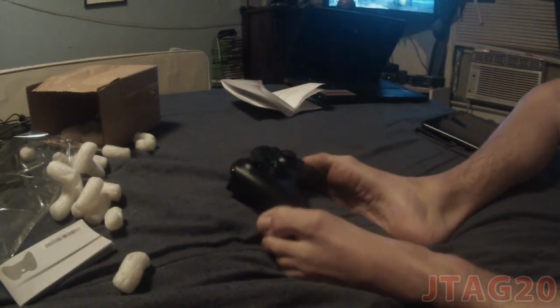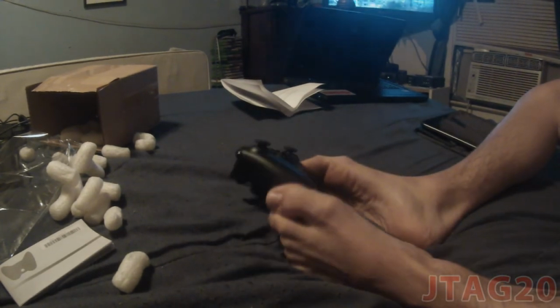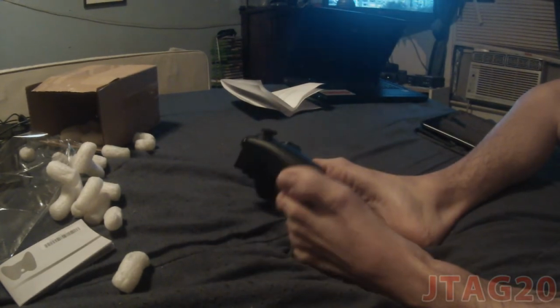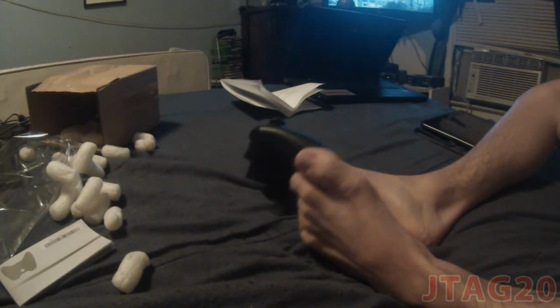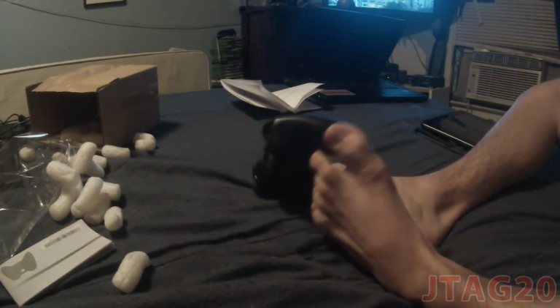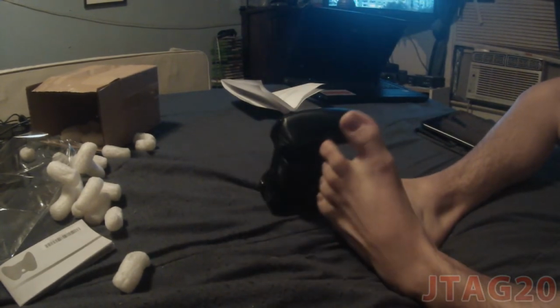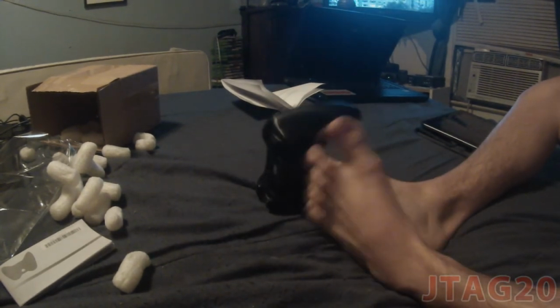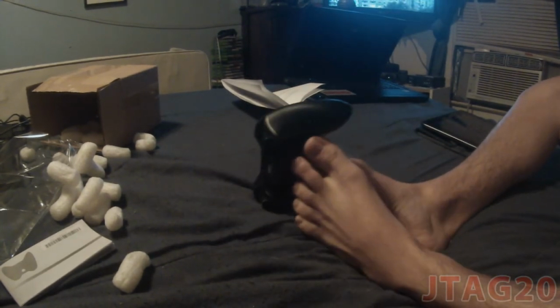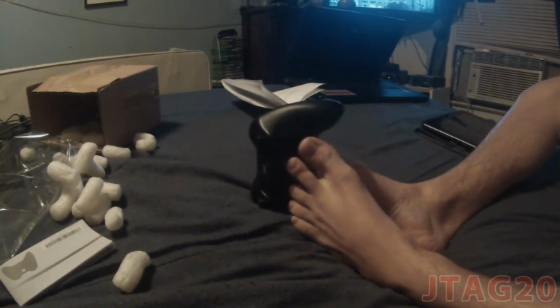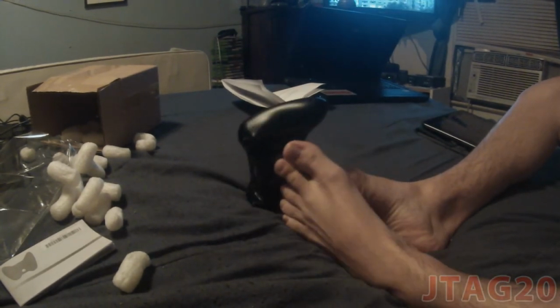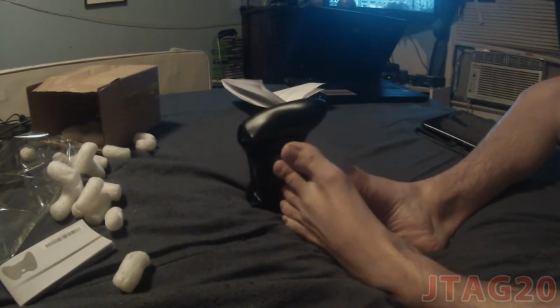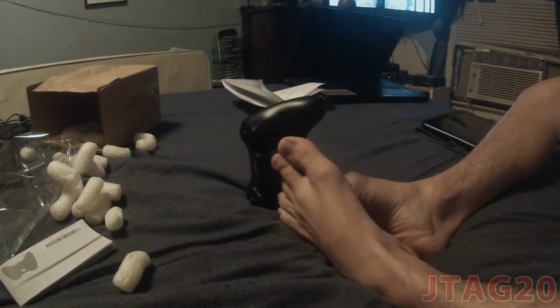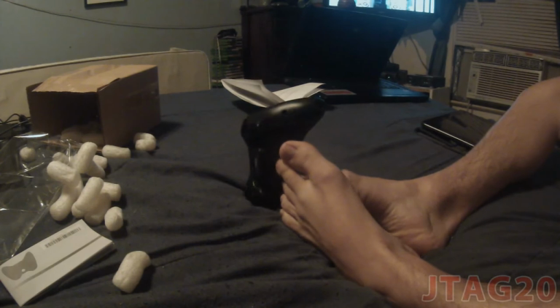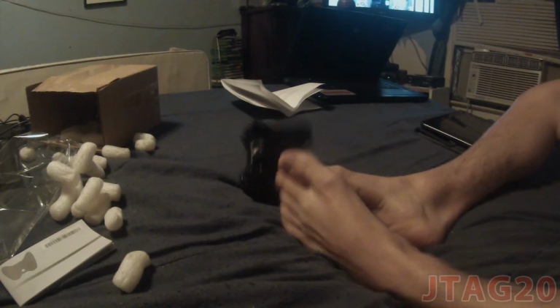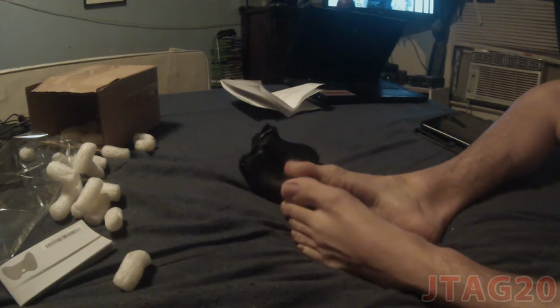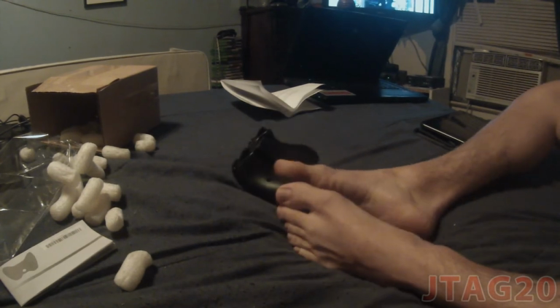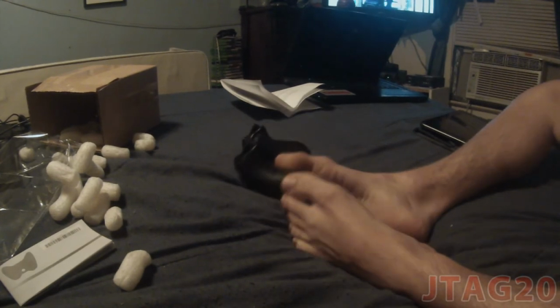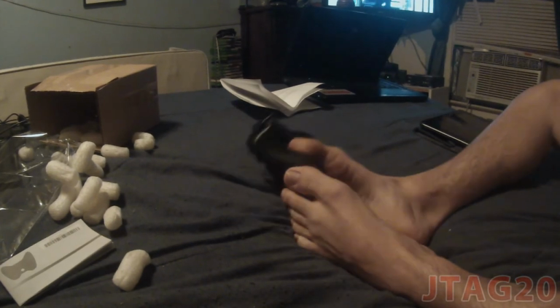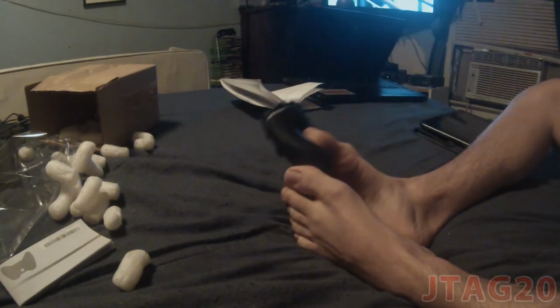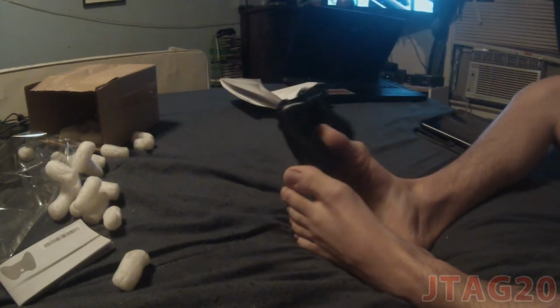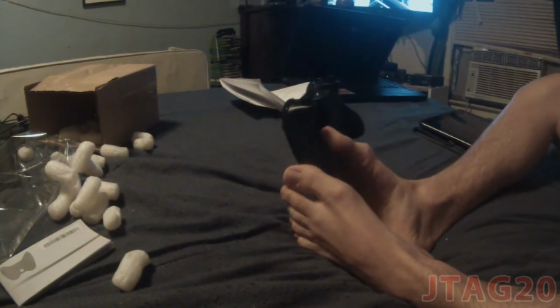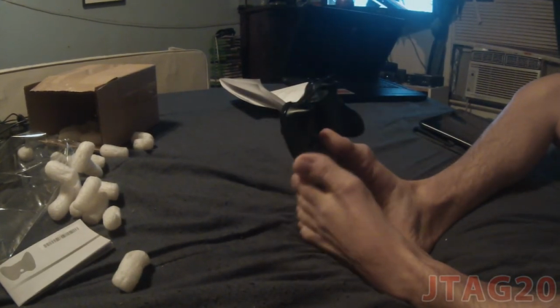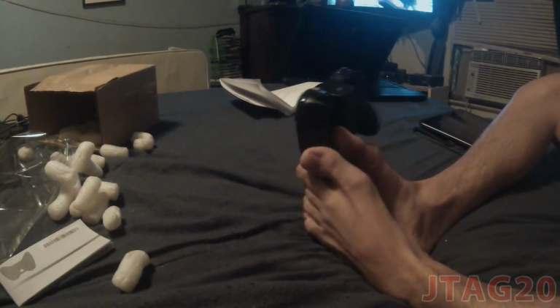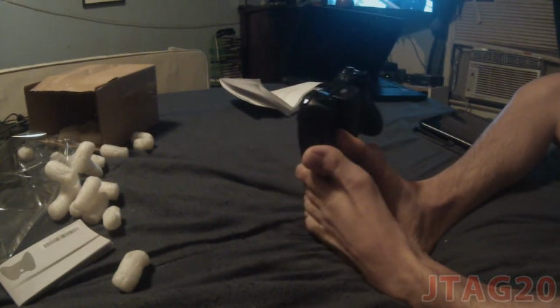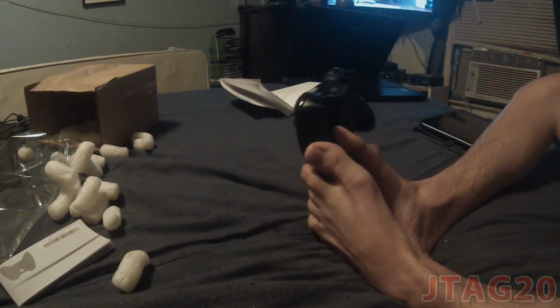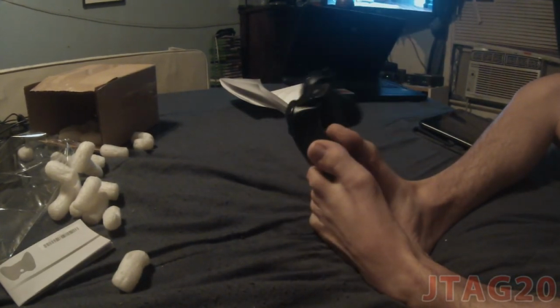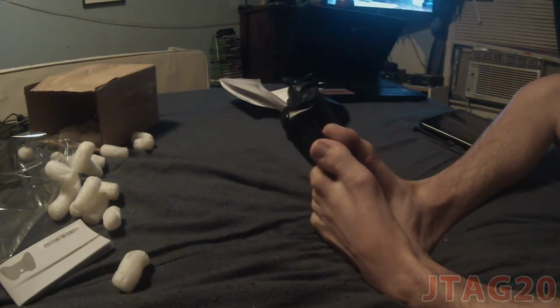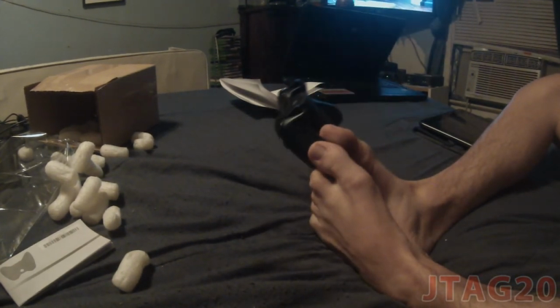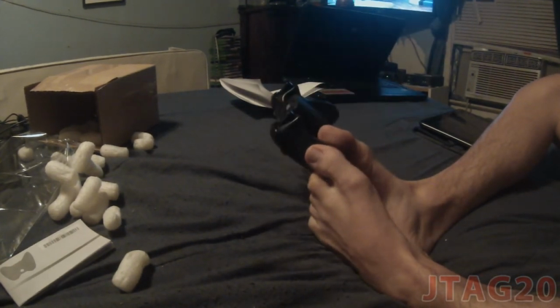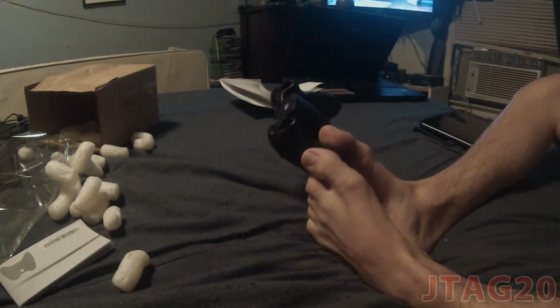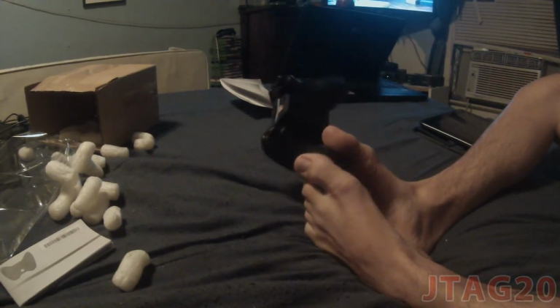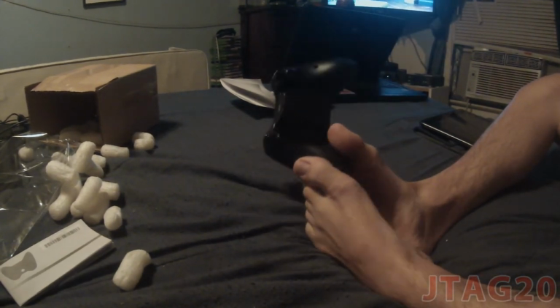This is how we do it. This is my unboxing of my modded controller.